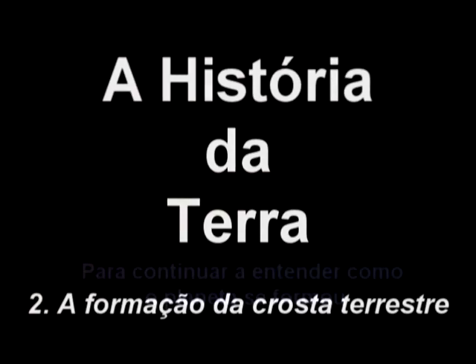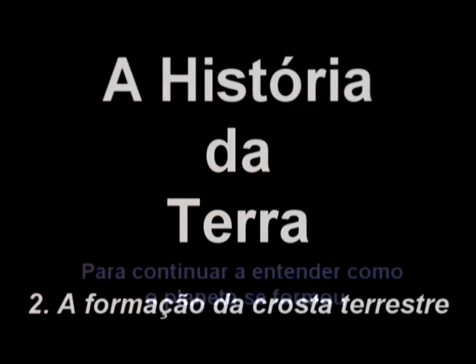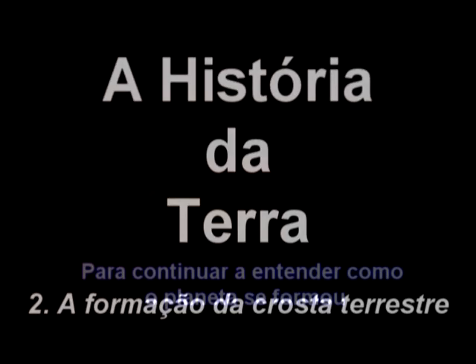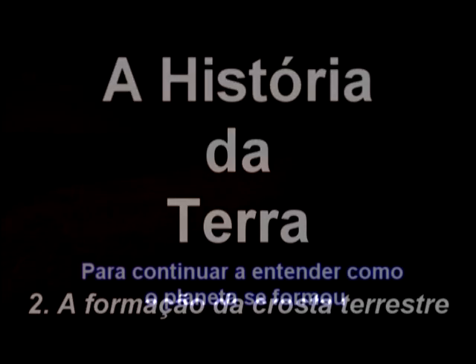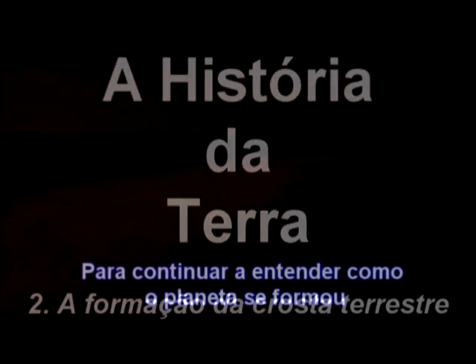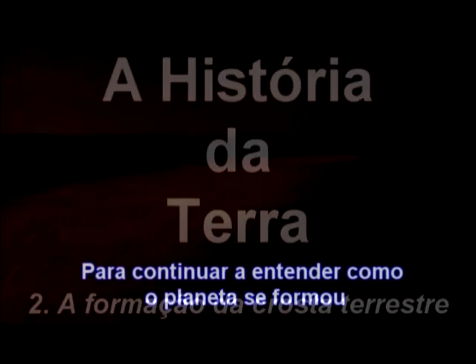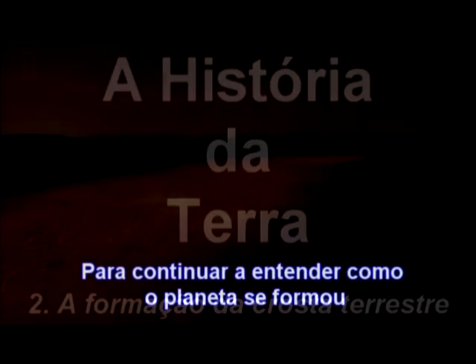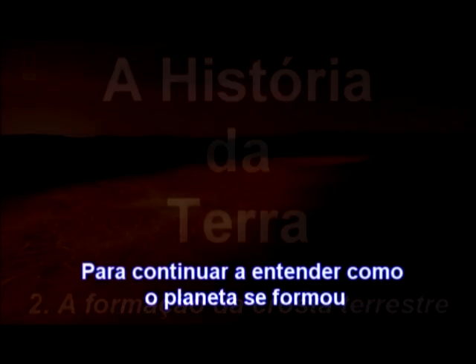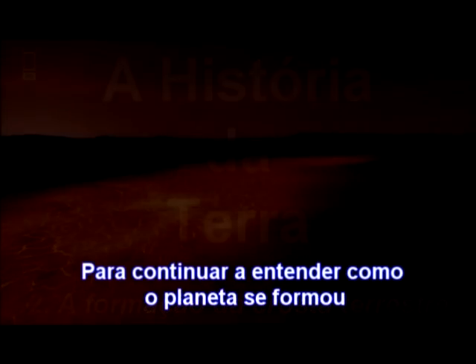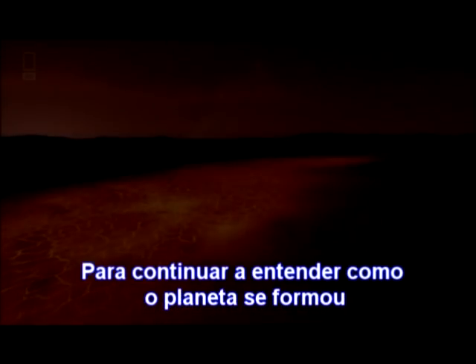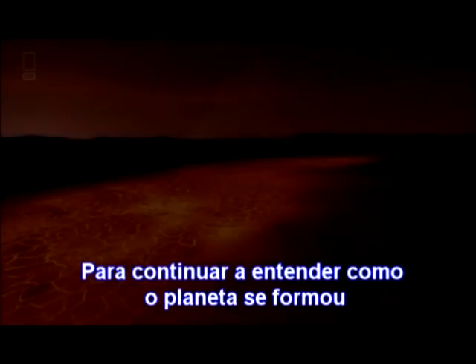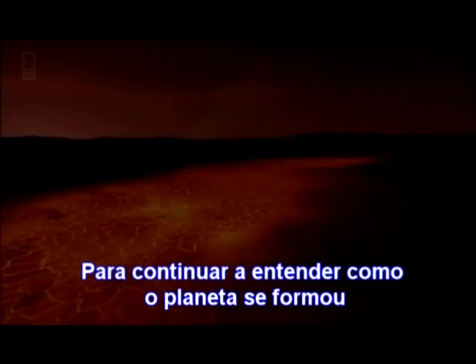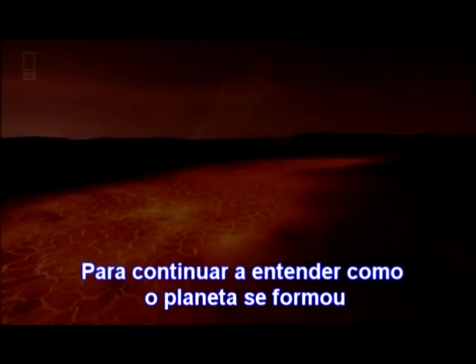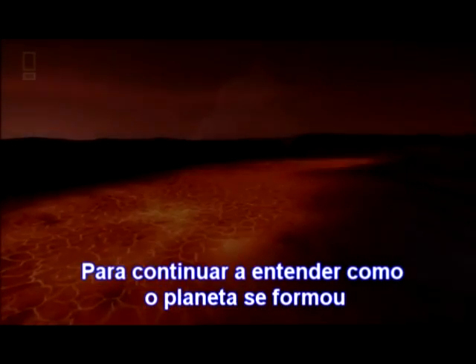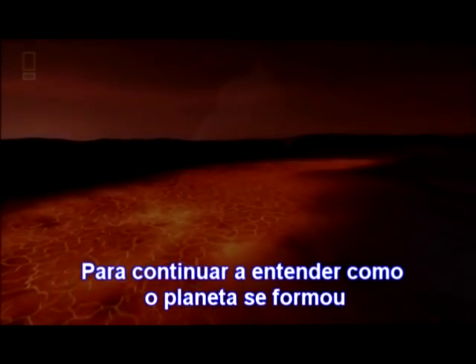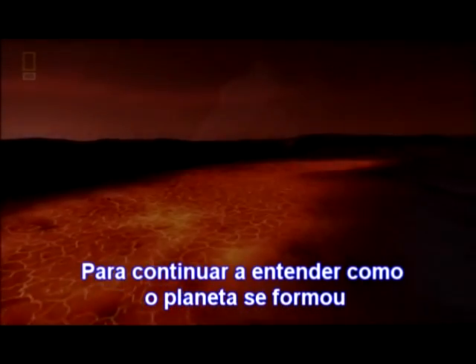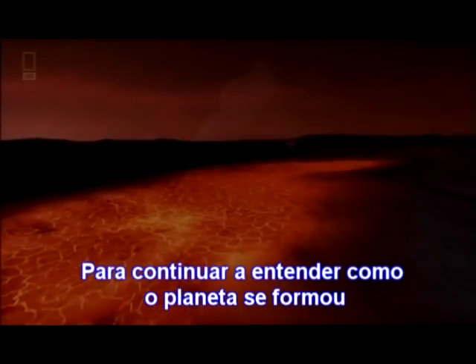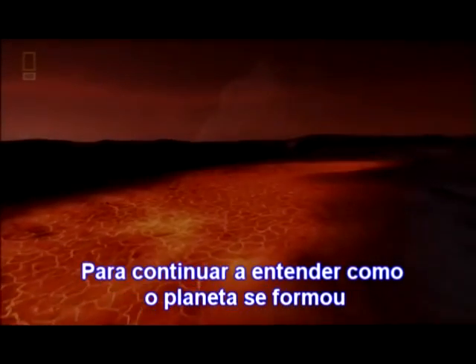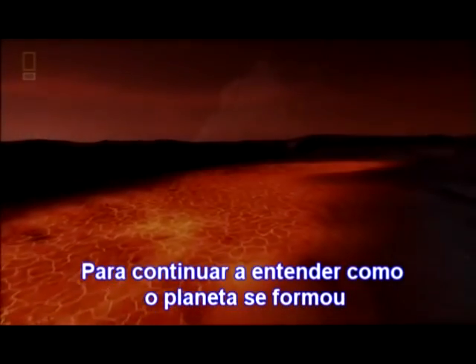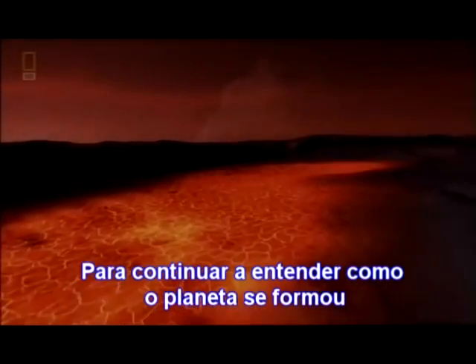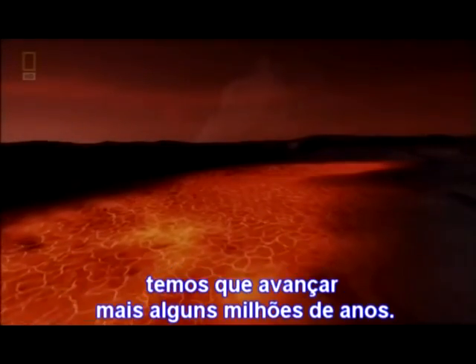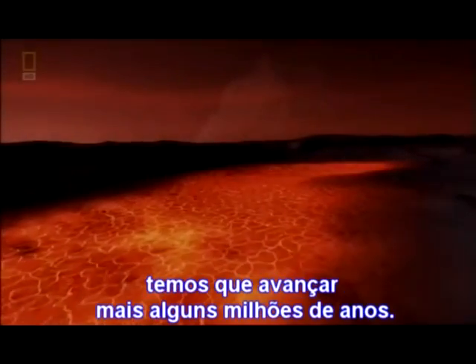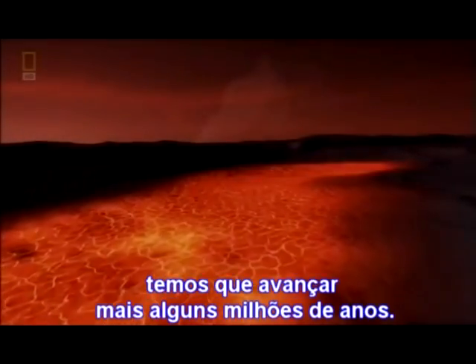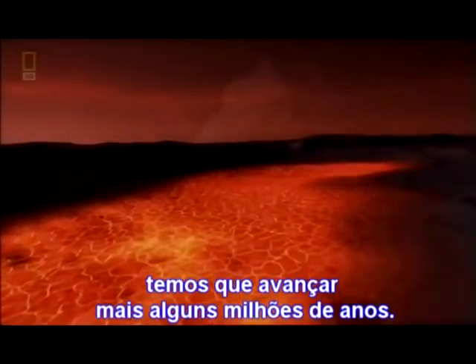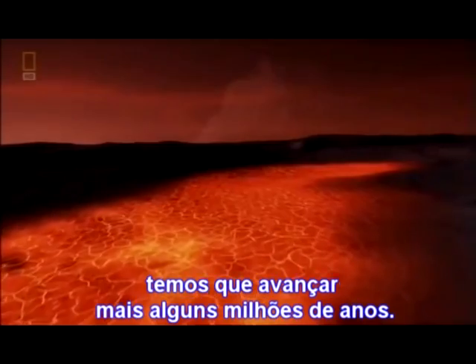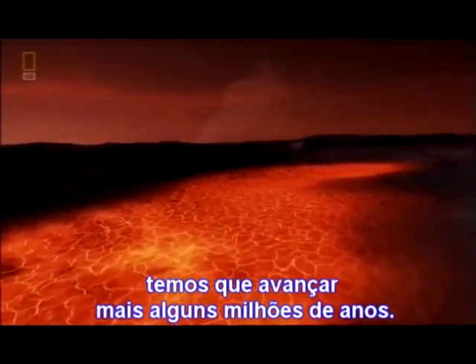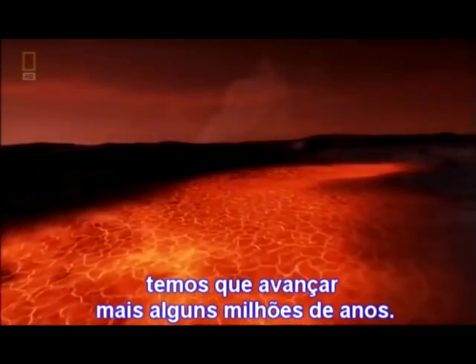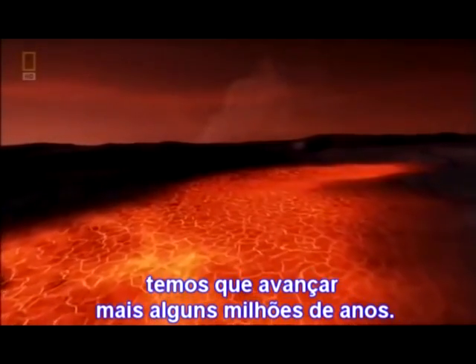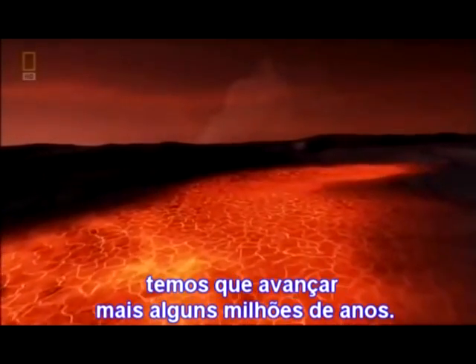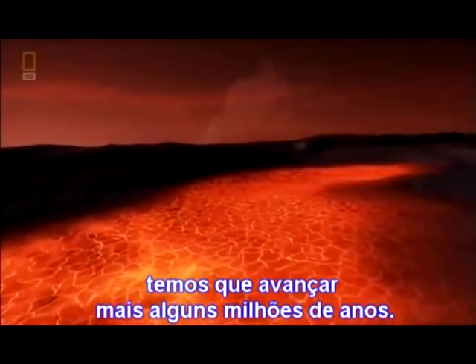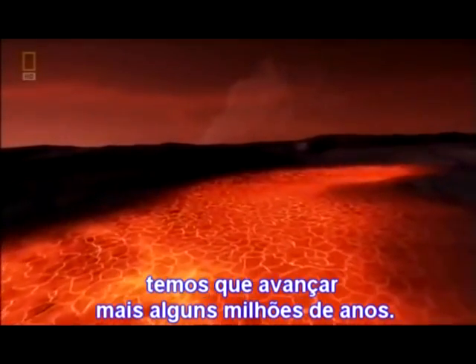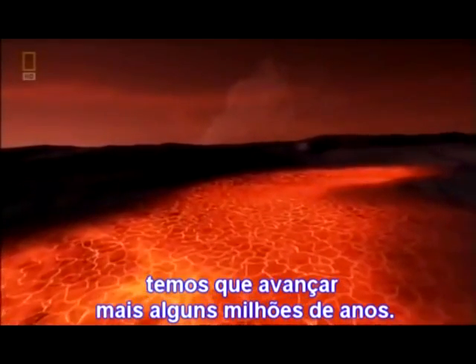To understand the making of our planet, we need to fast forward through millions of years.